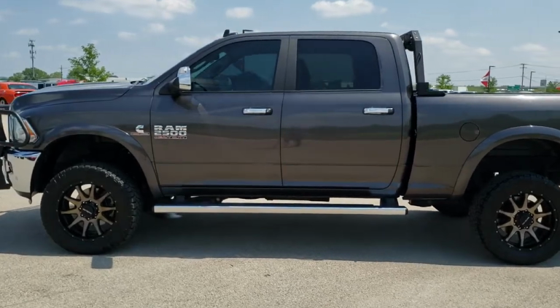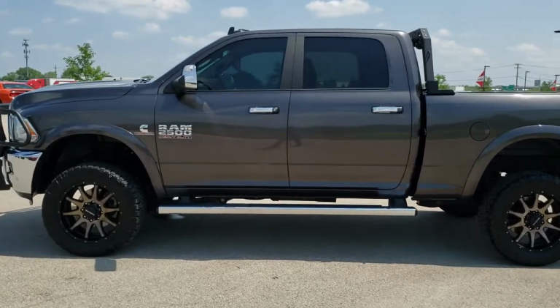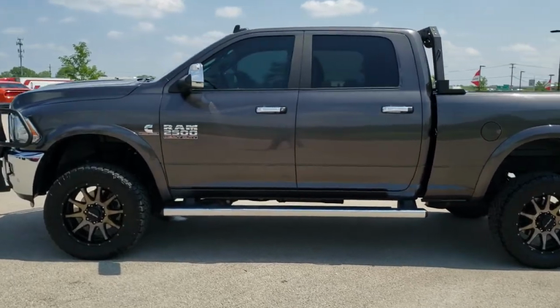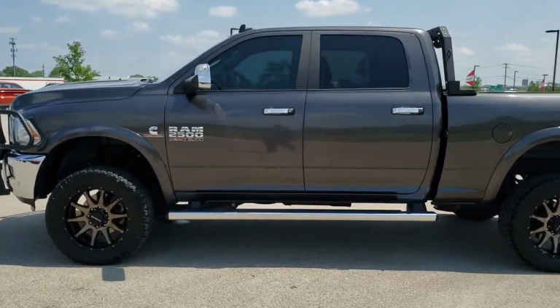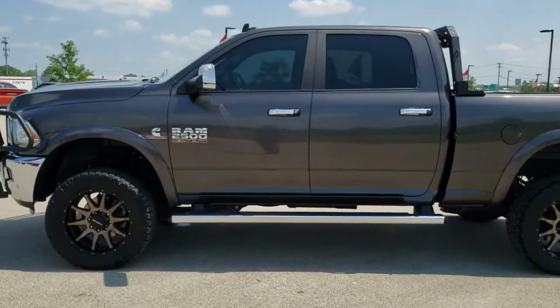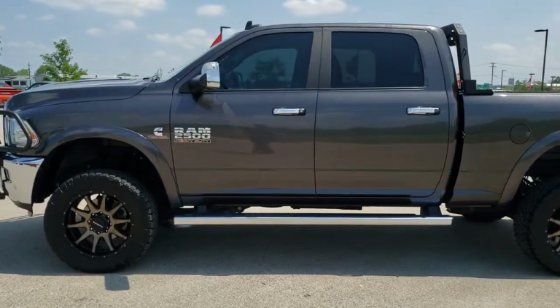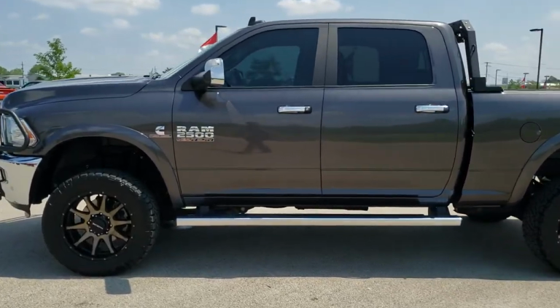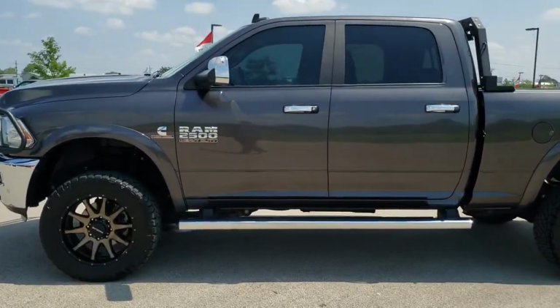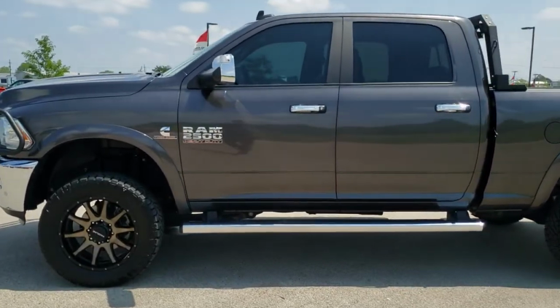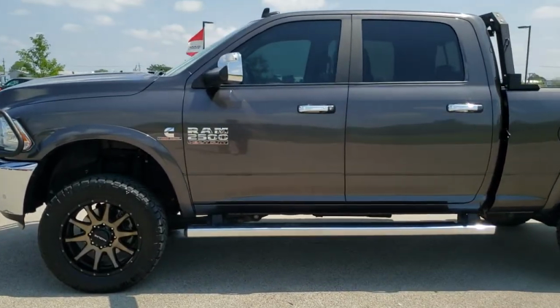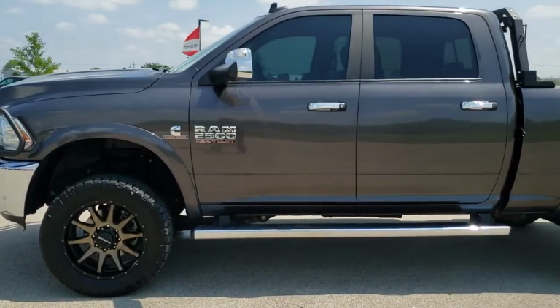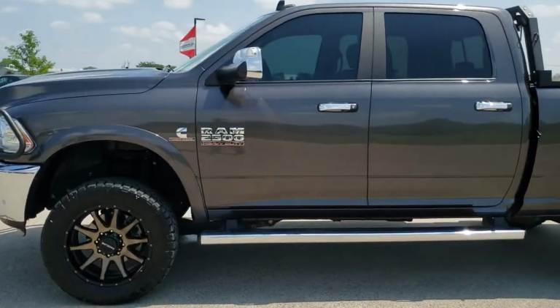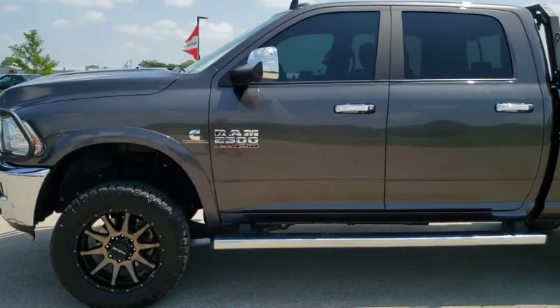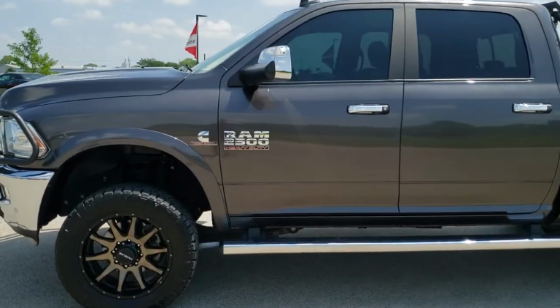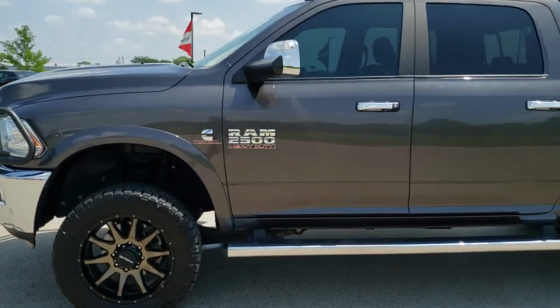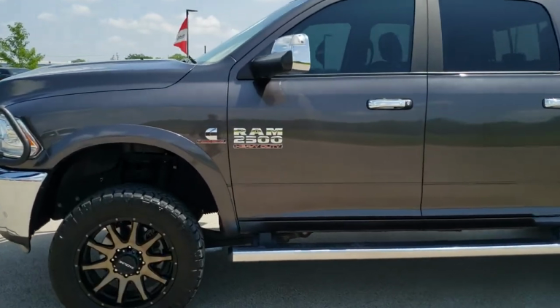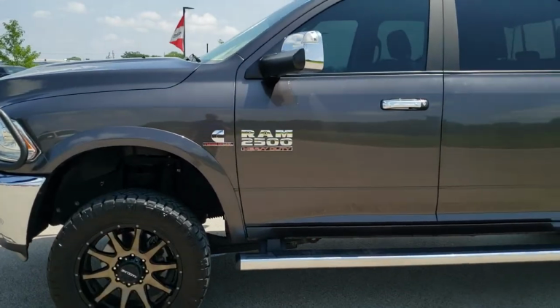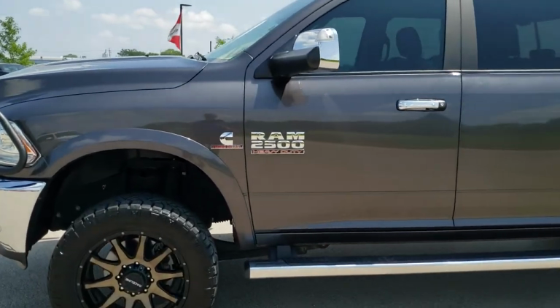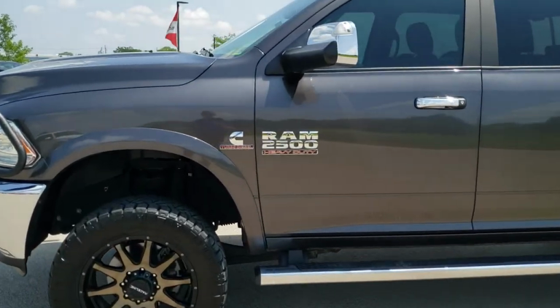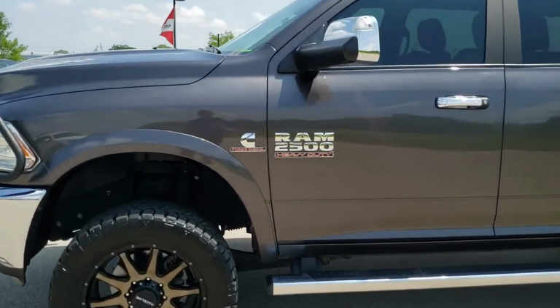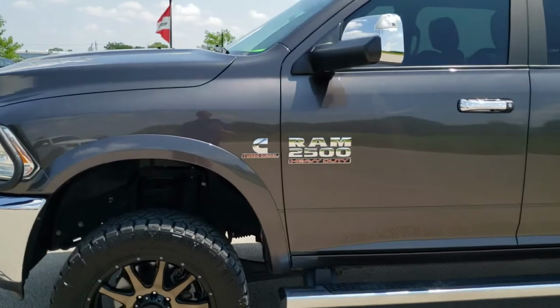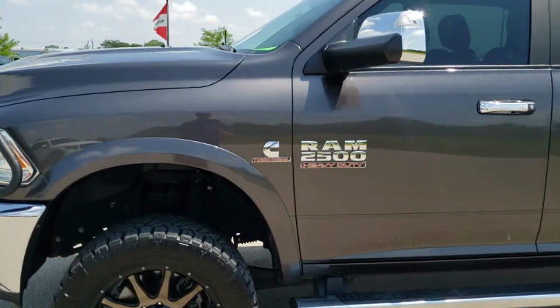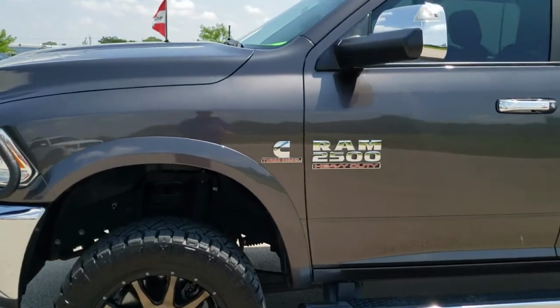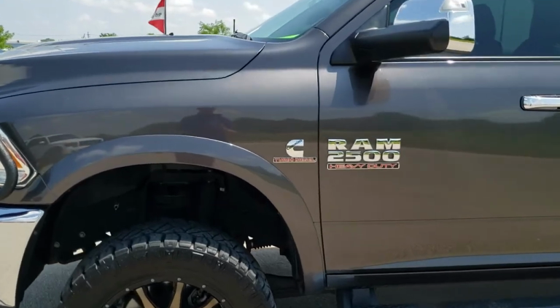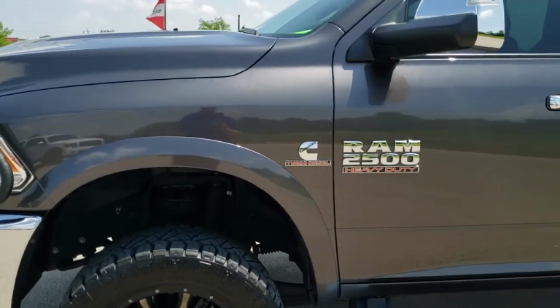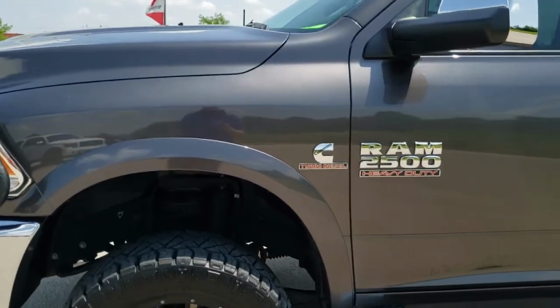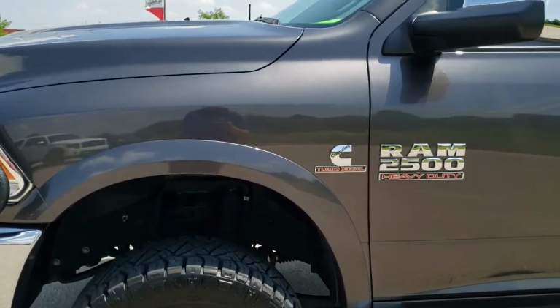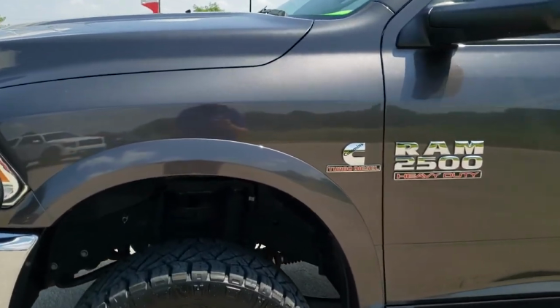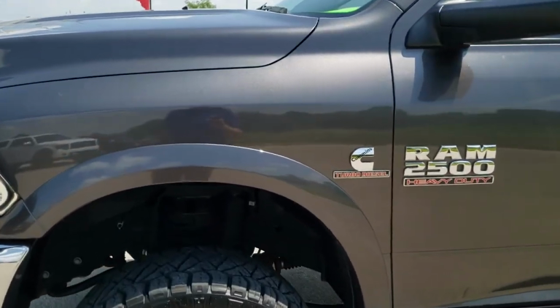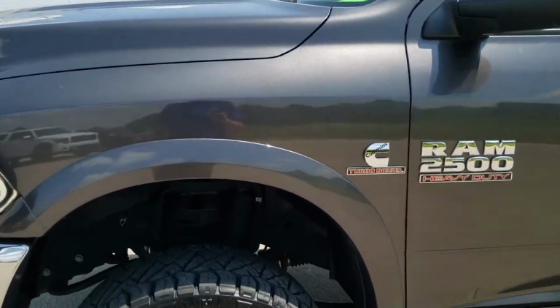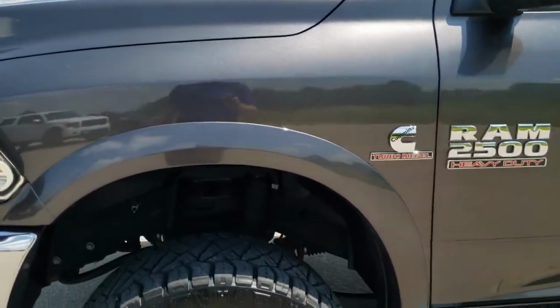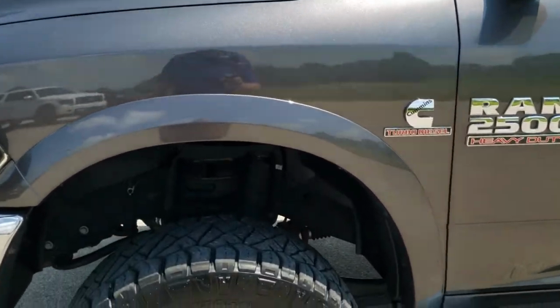If you would like to check out all the photos on this truck, in the upper right hand part of your screen there is a link to our website. Click that and check us out there.